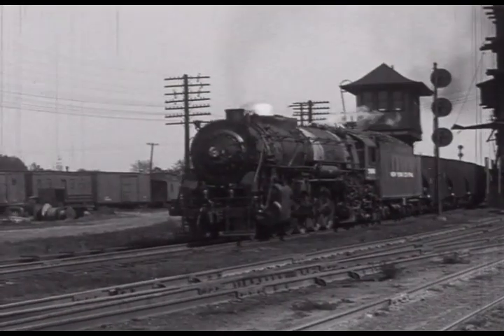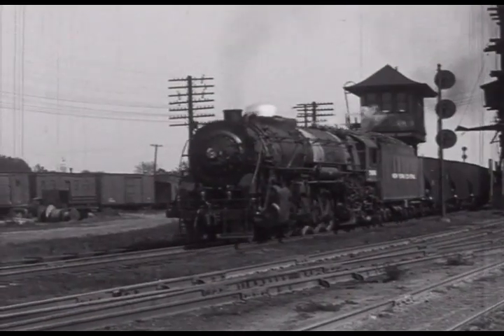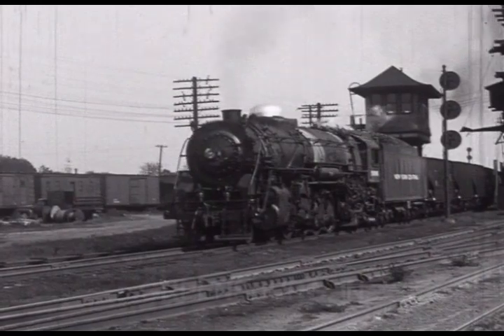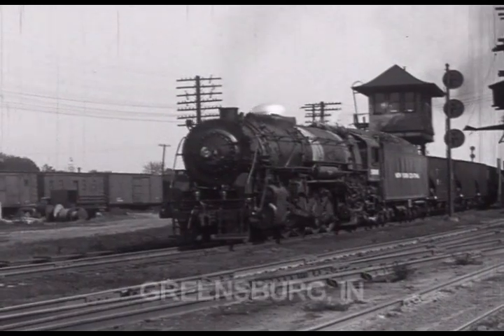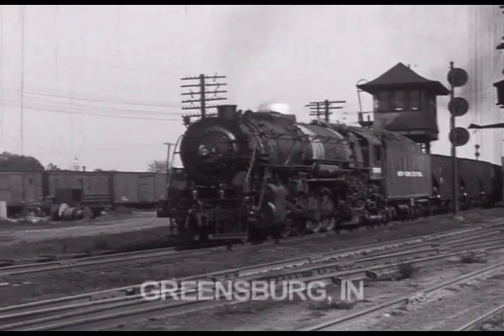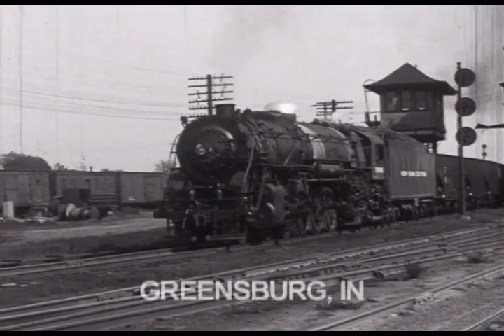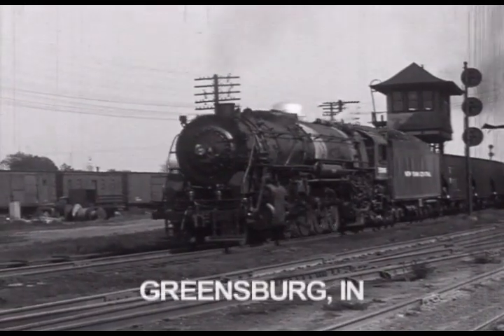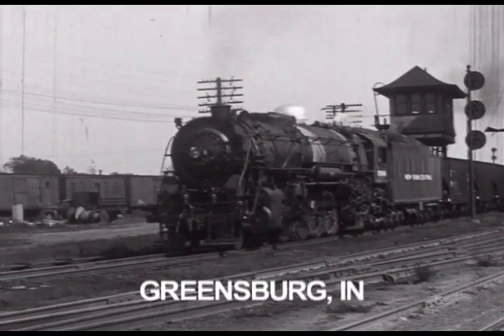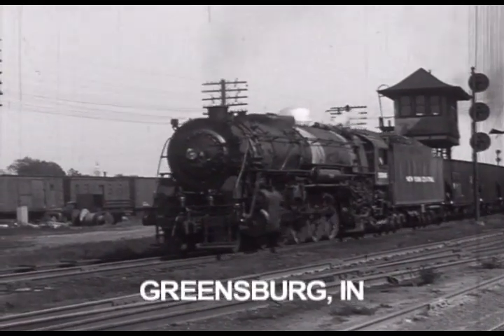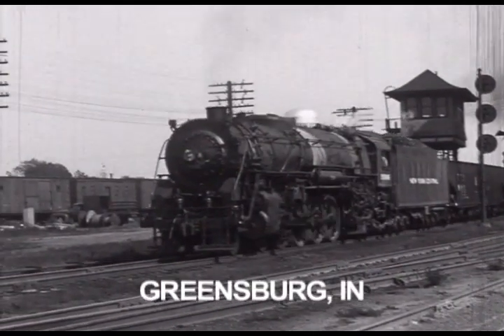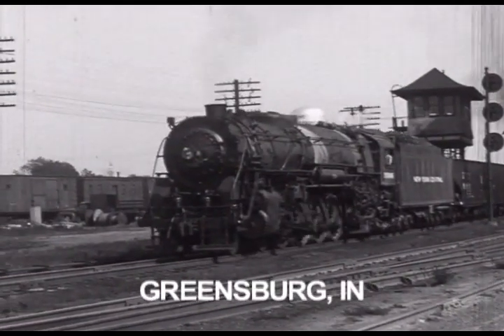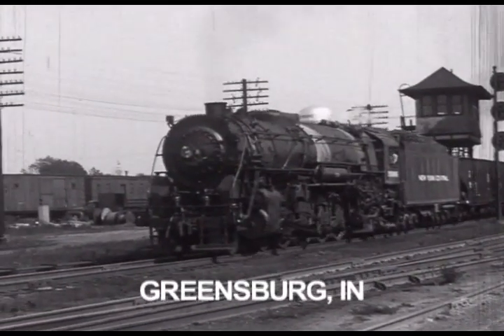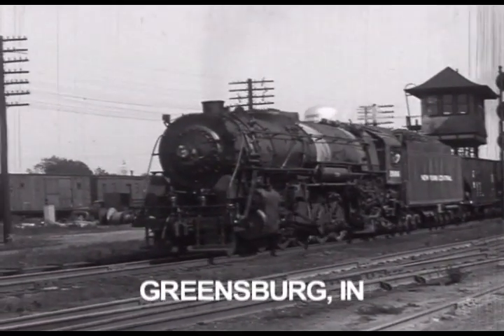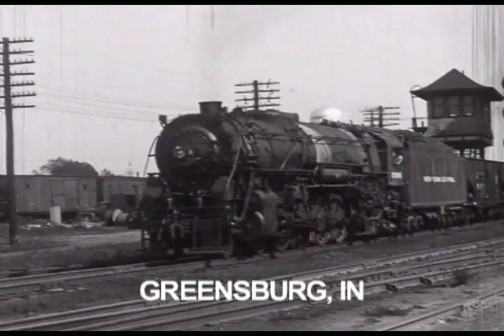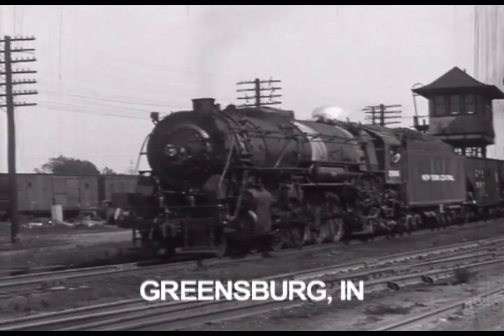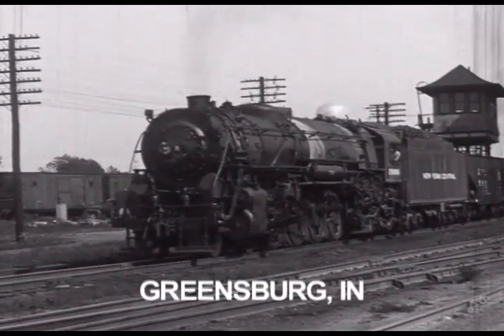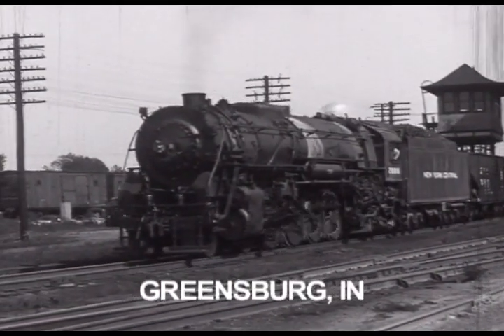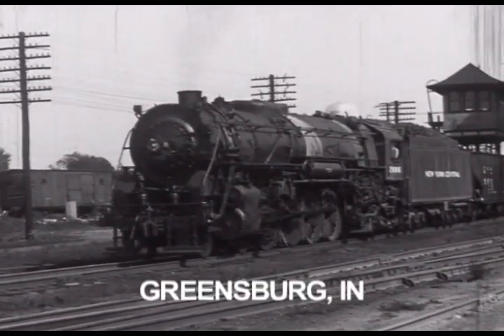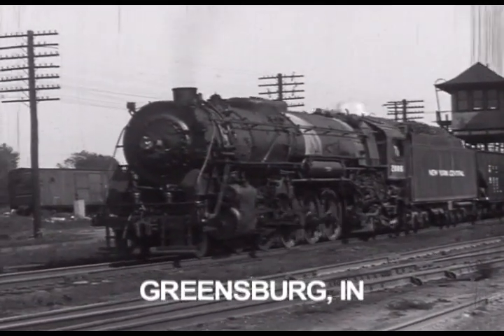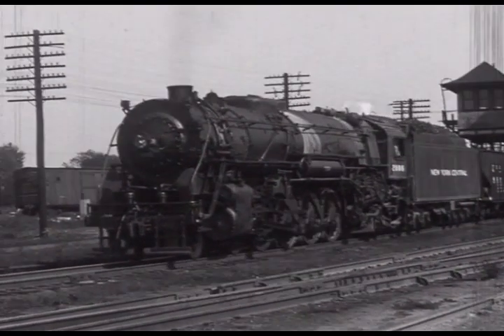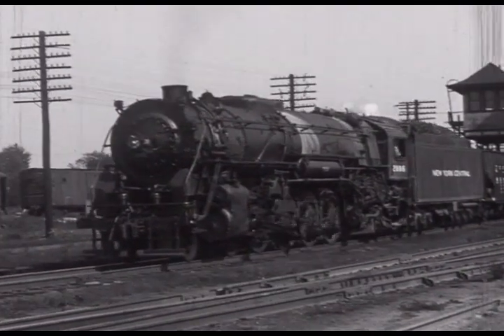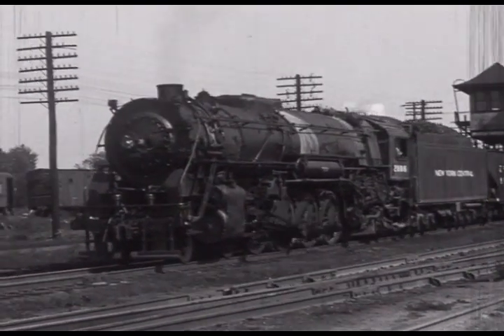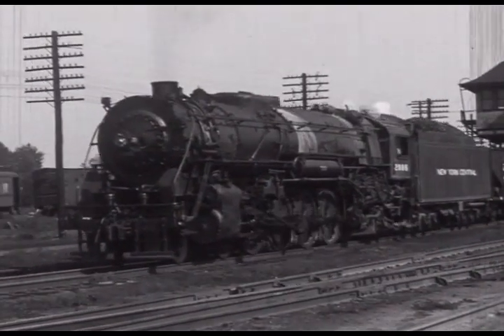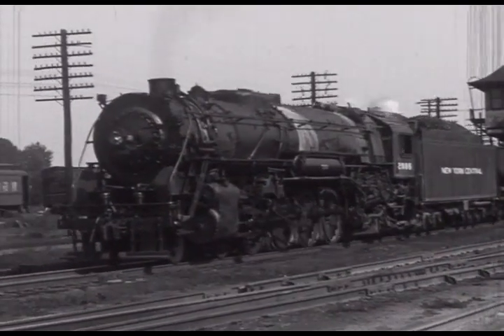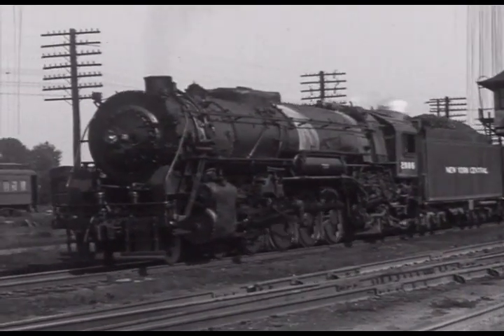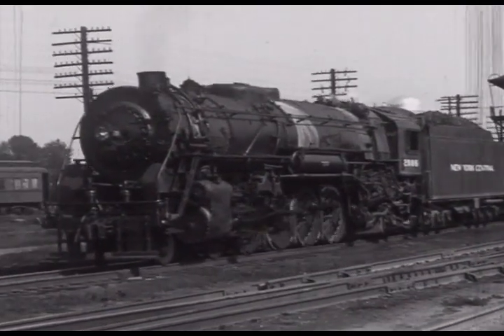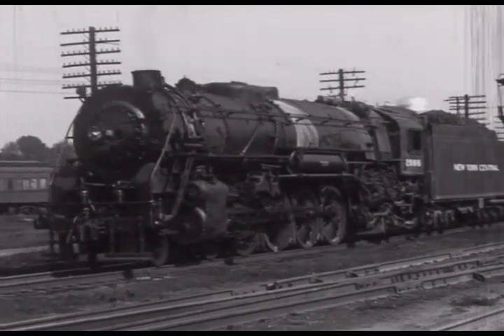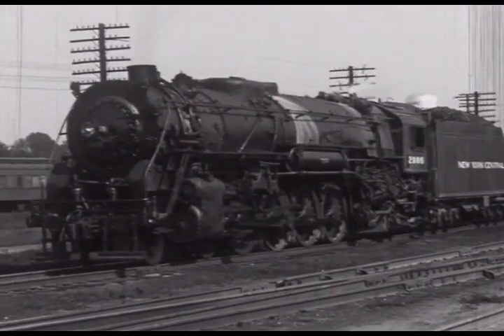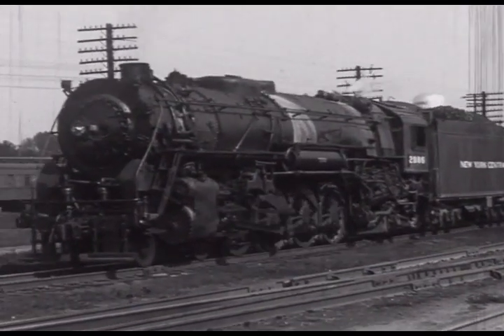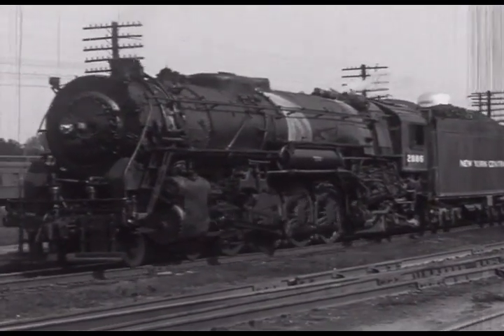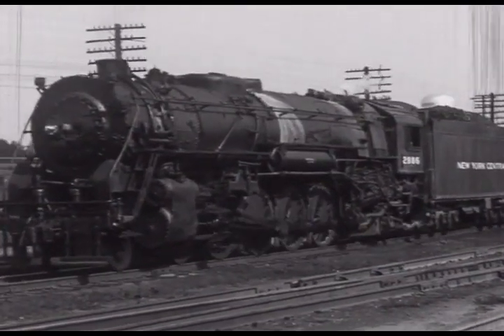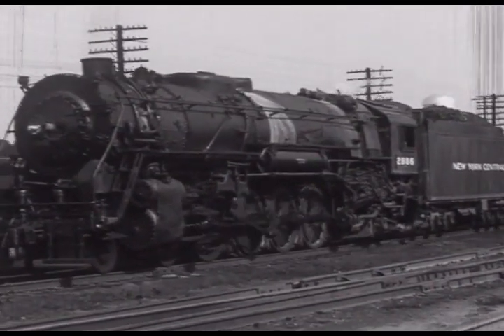Arriving at Greensburg, the 2886 enters the yard to set out our train of coal hoppers.